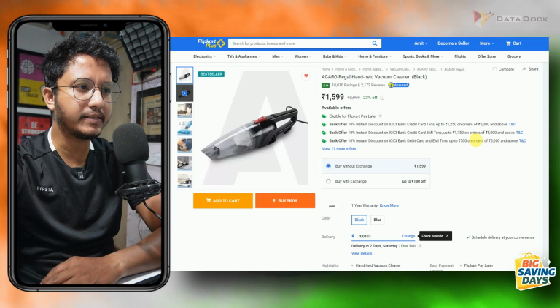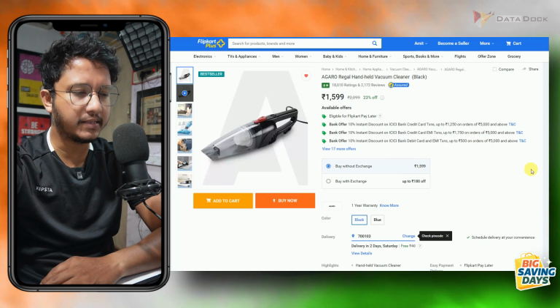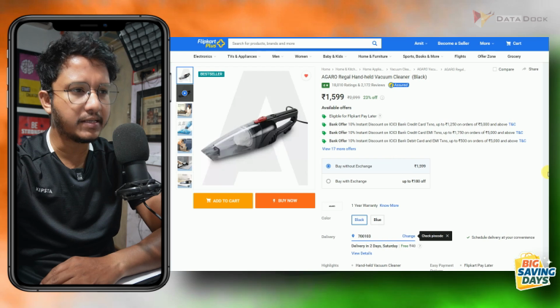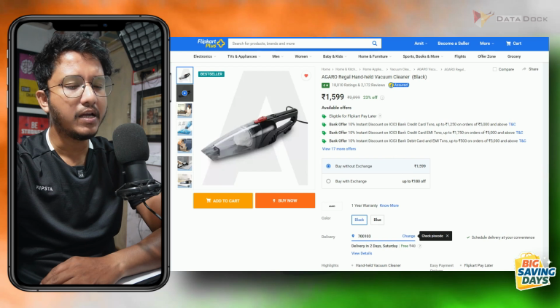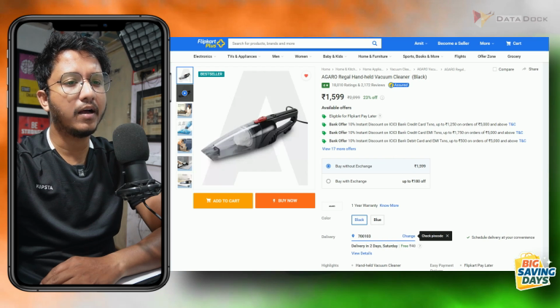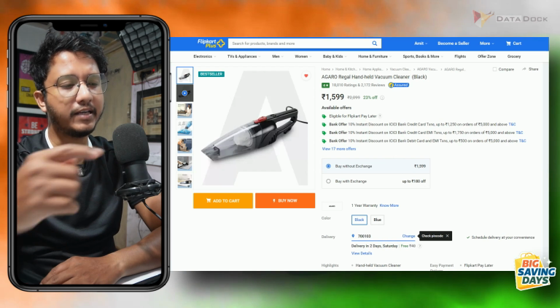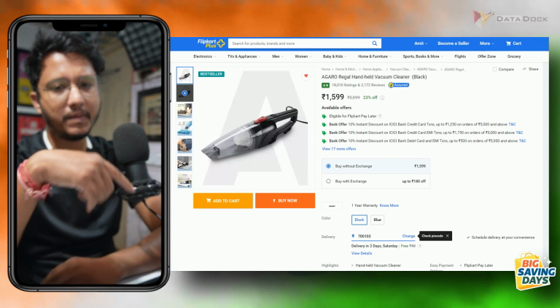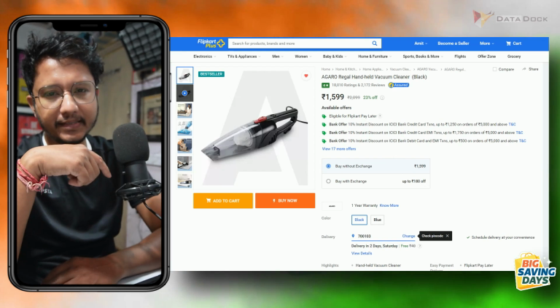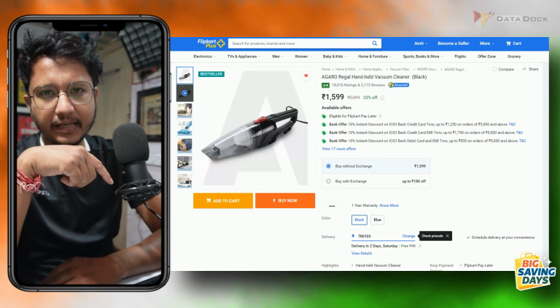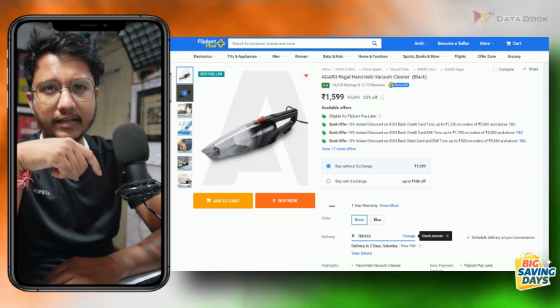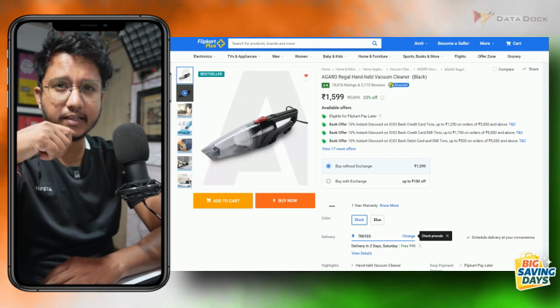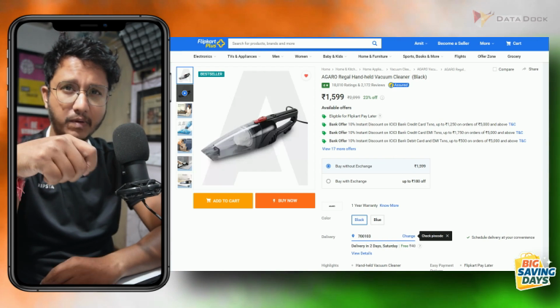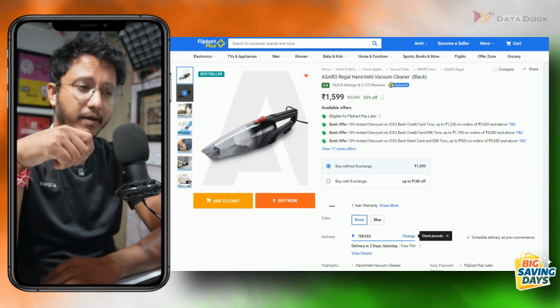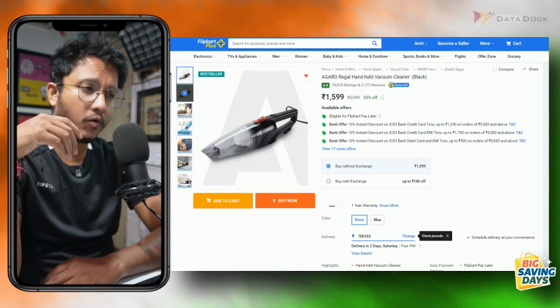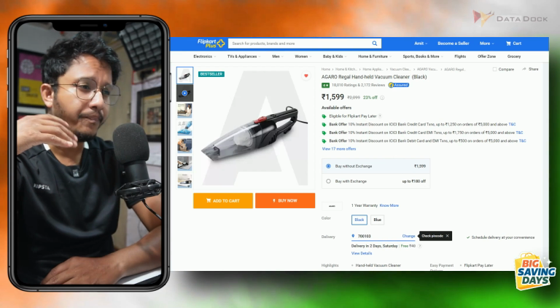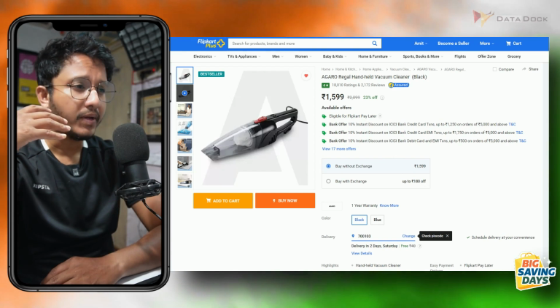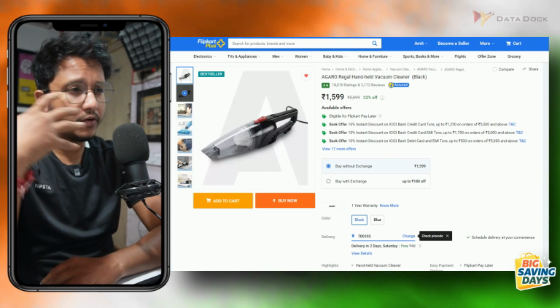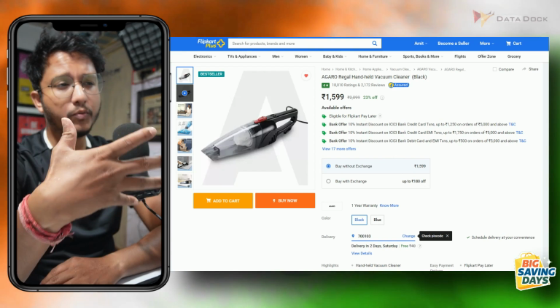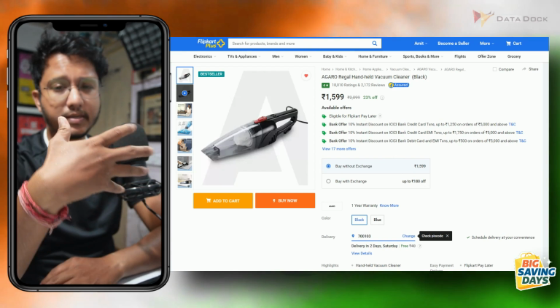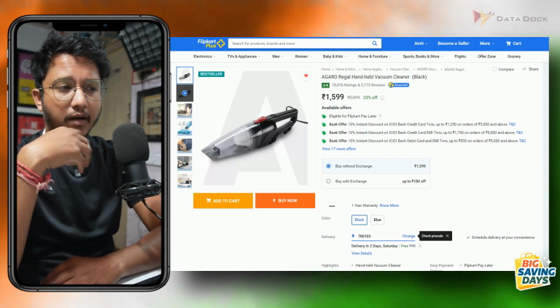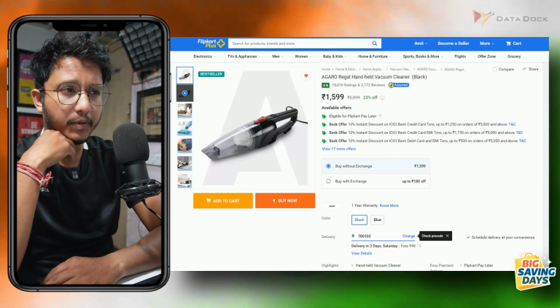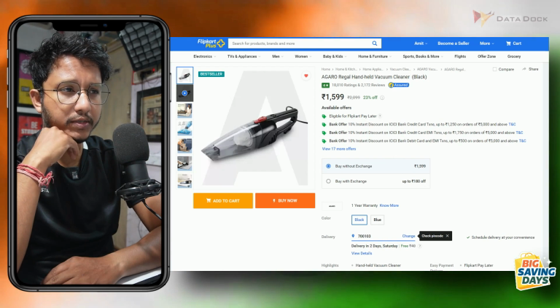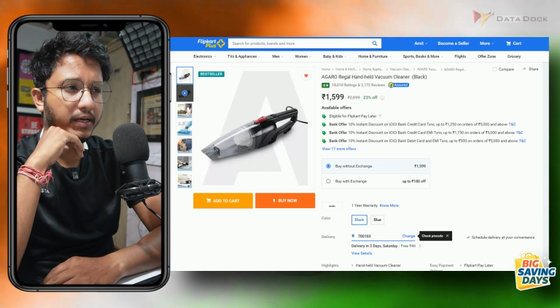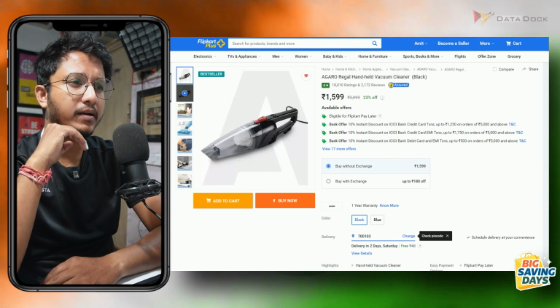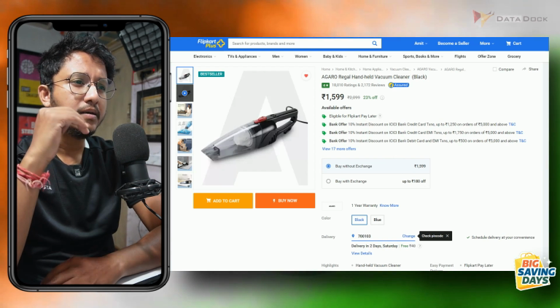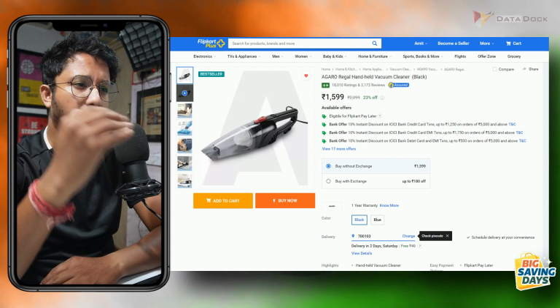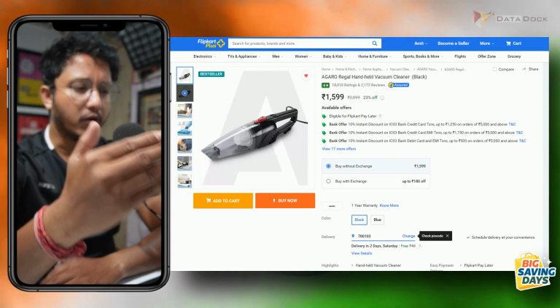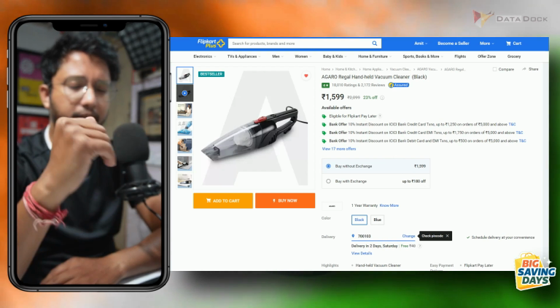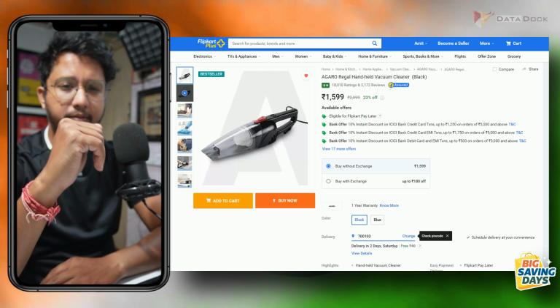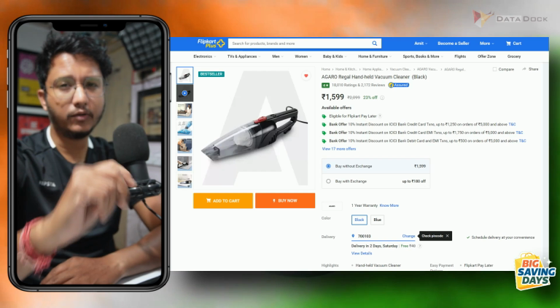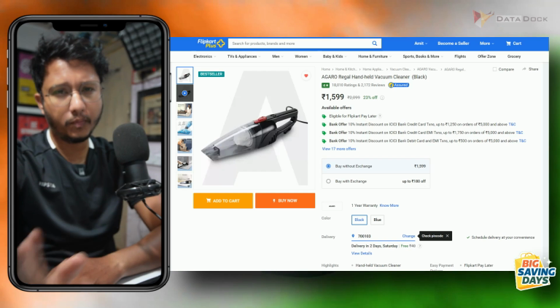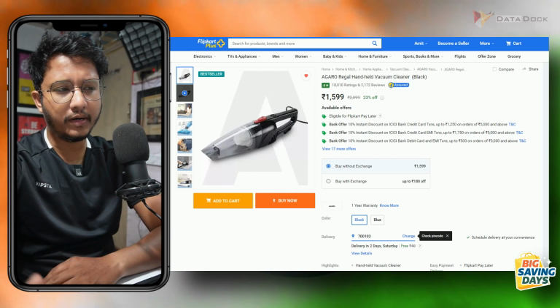I have also bought this product recently and I am using it. The review has been good for me so far. If you are looking for these kinds of products, you can check them out.